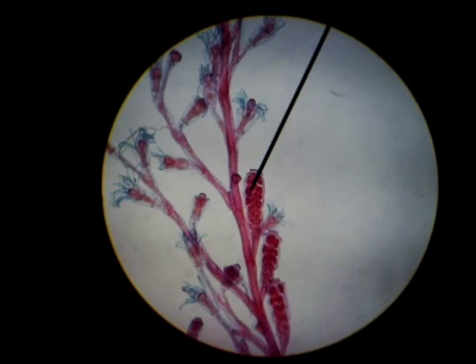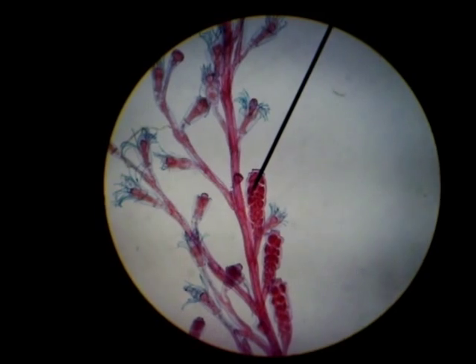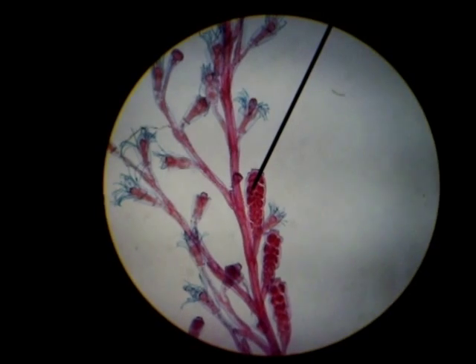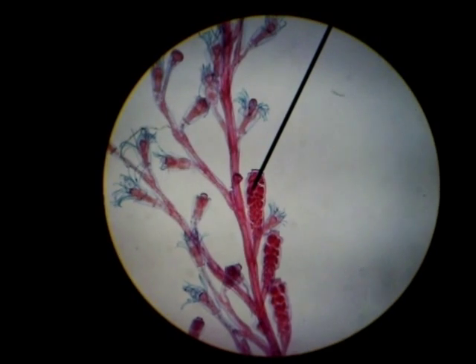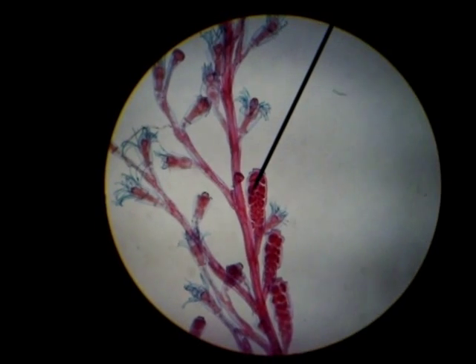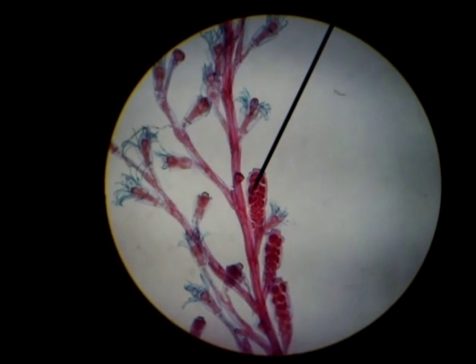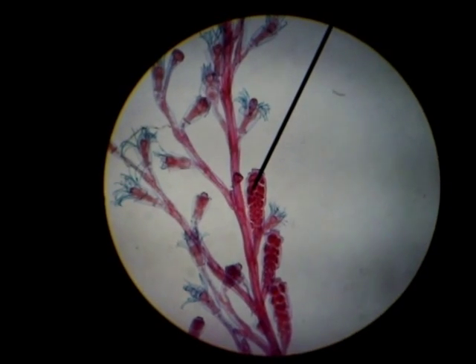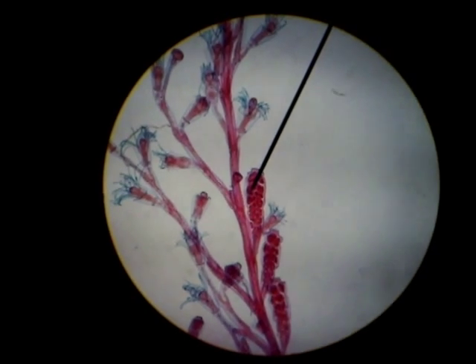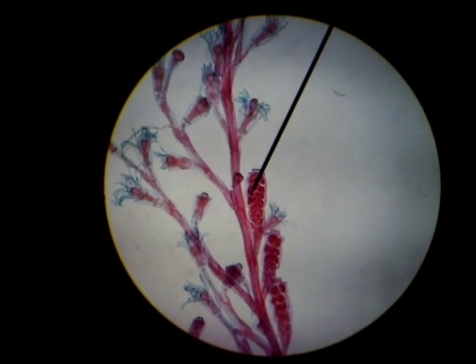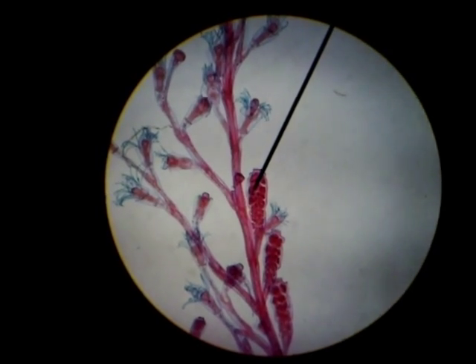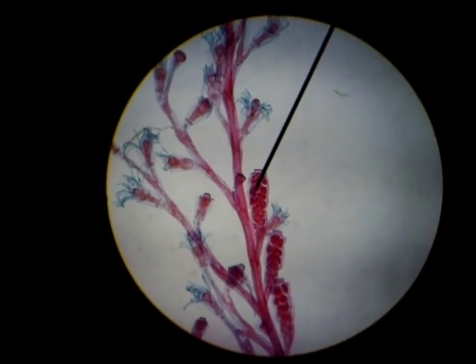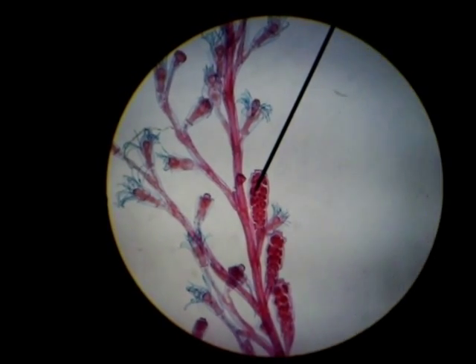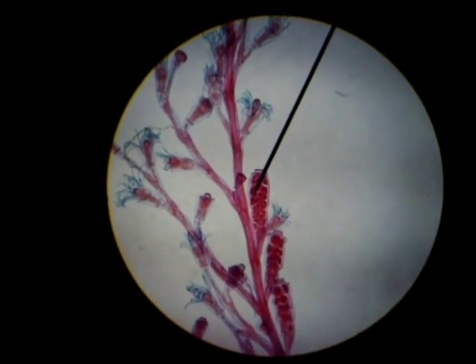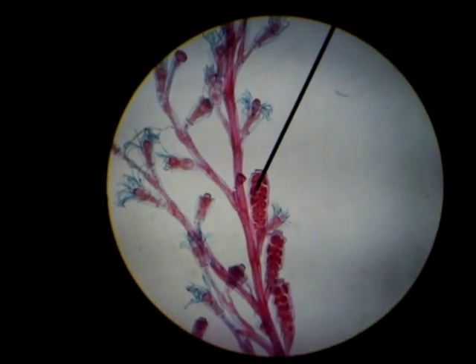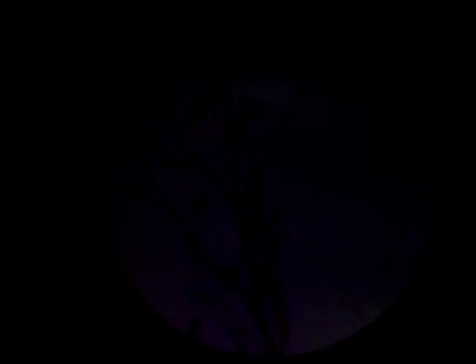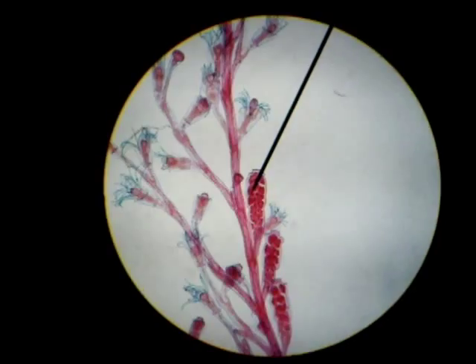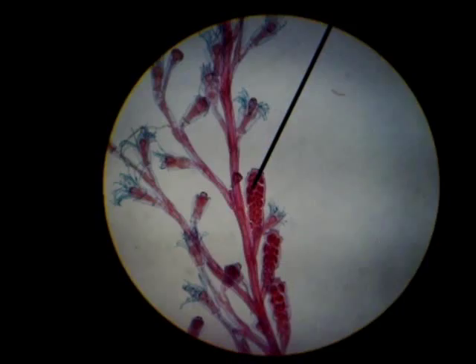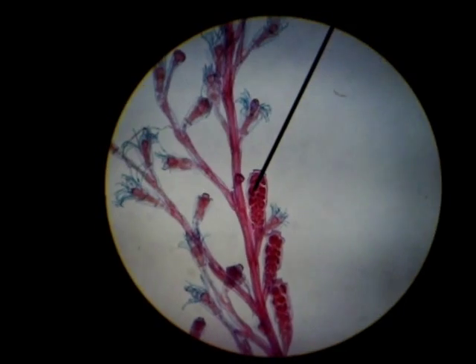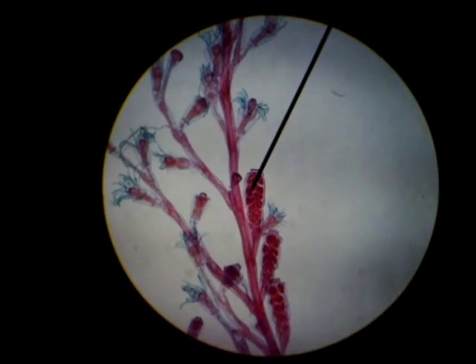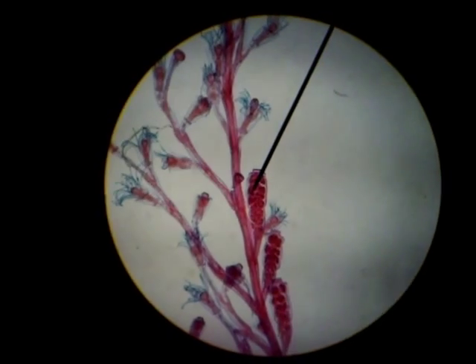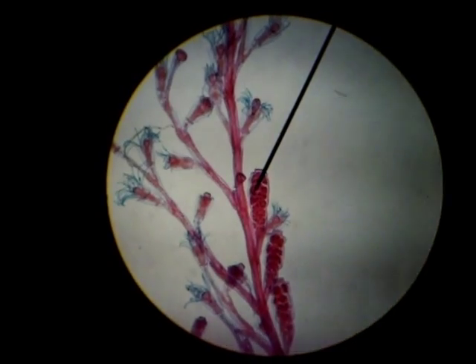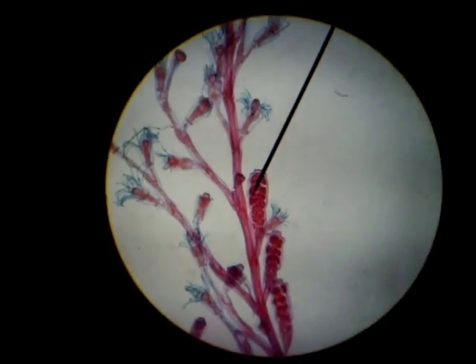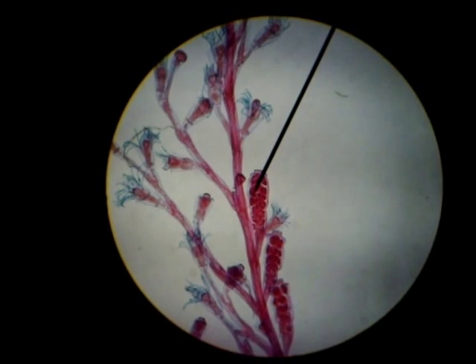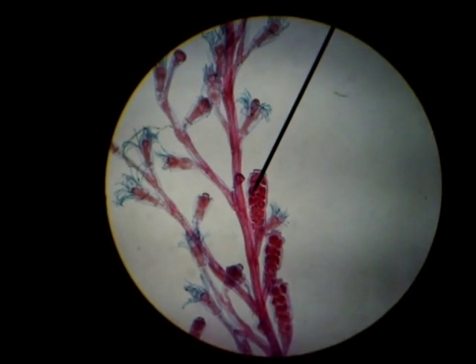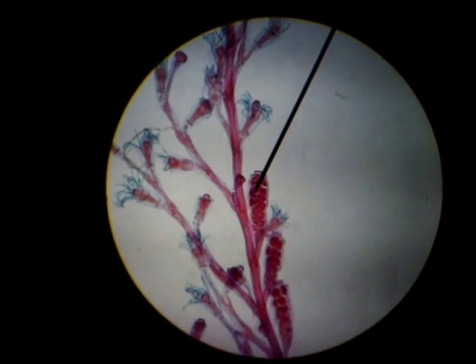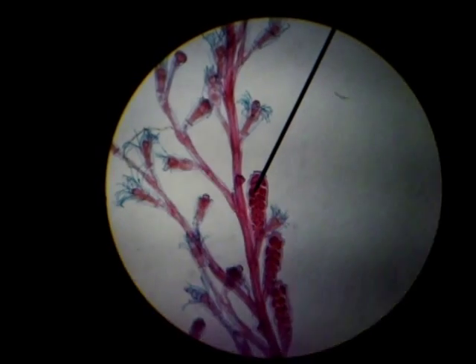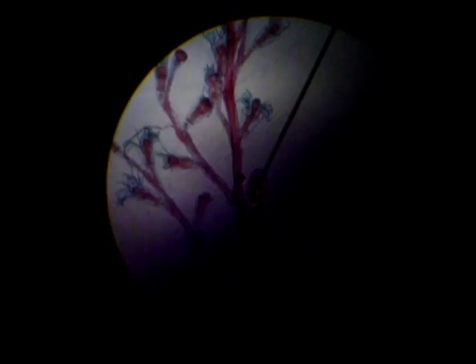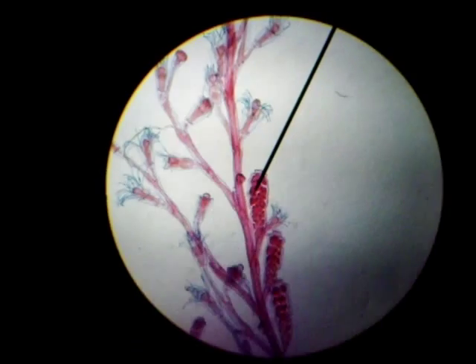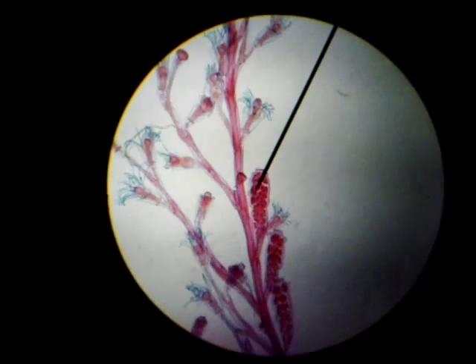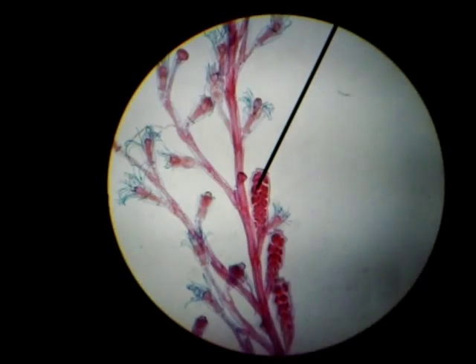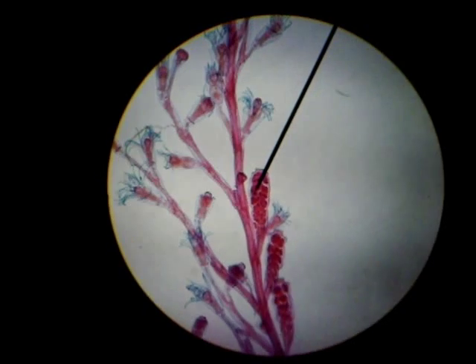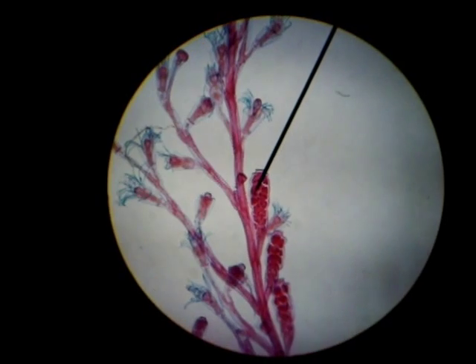That was Obelia, a colonial form of Hydra, Phylum Cnidaria, class Hydrozoa.